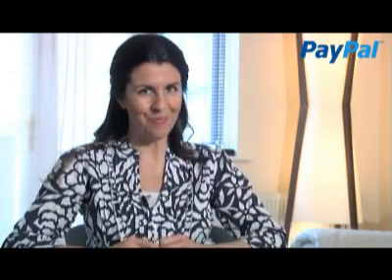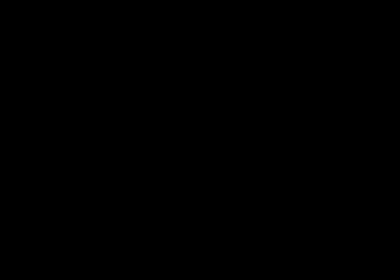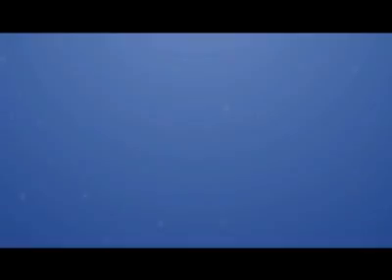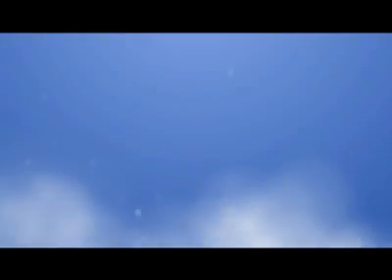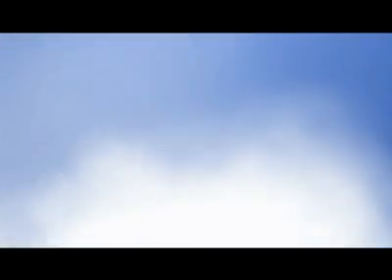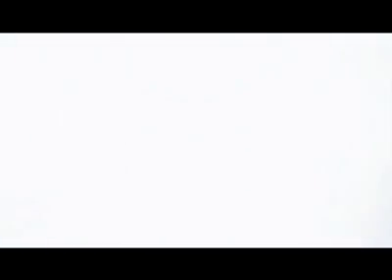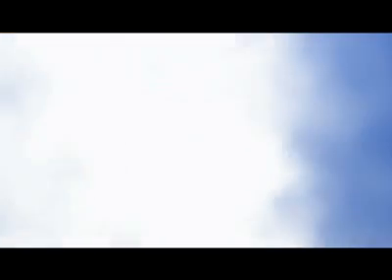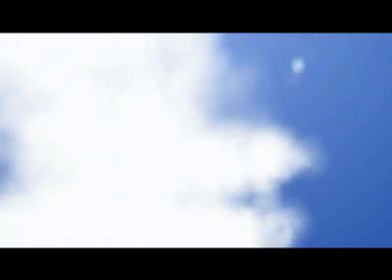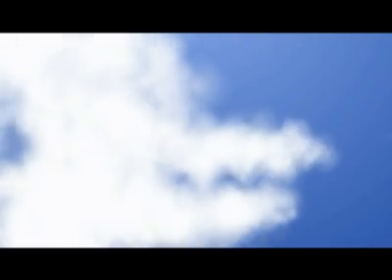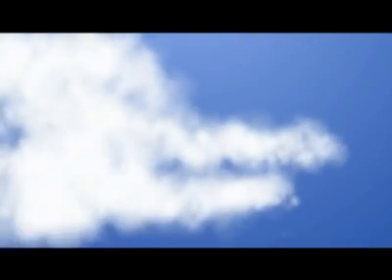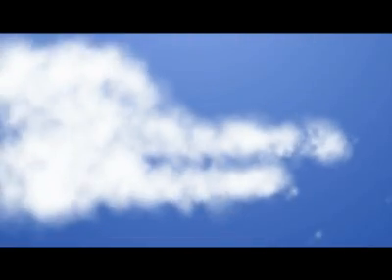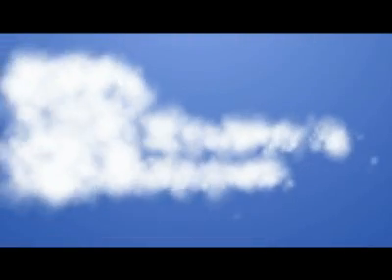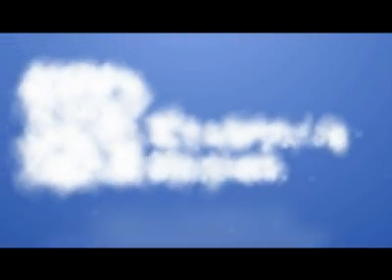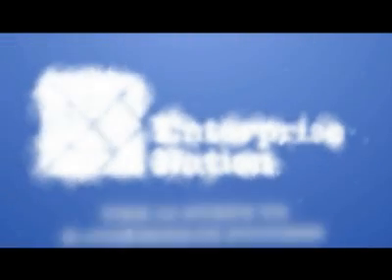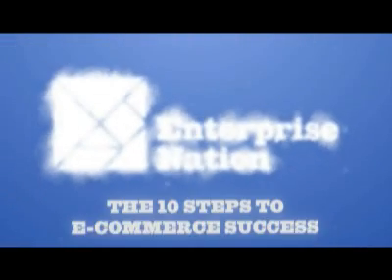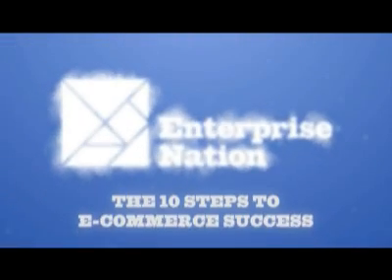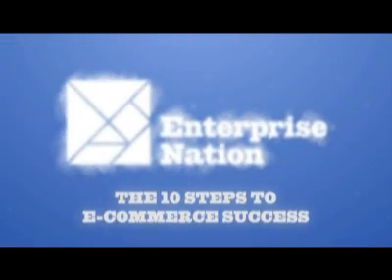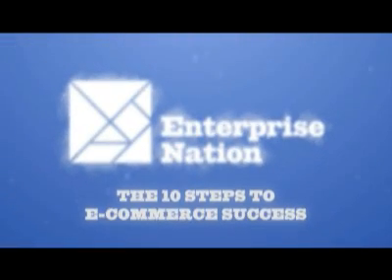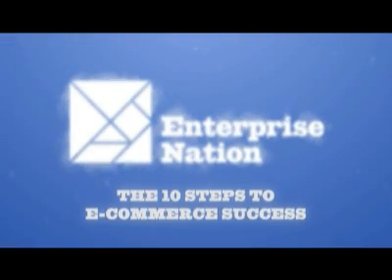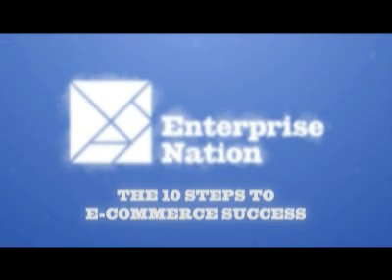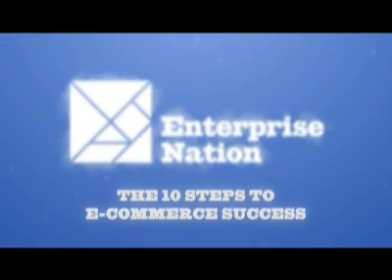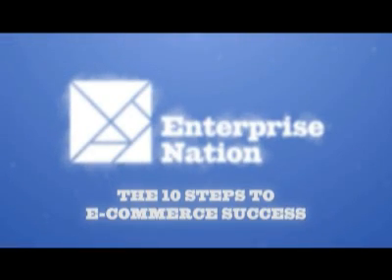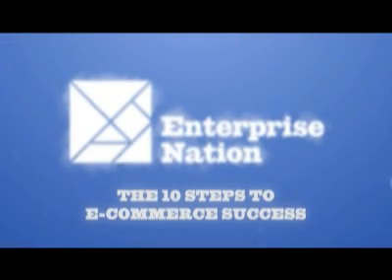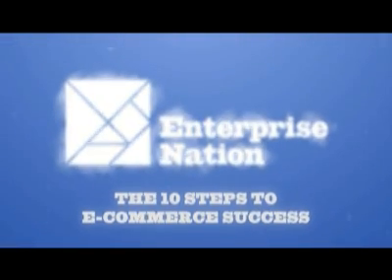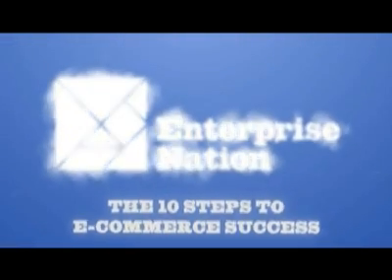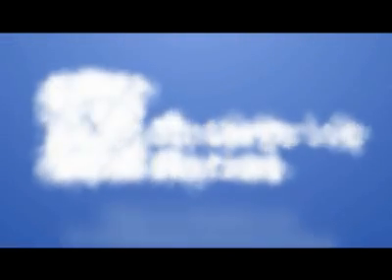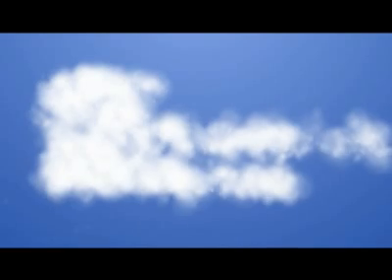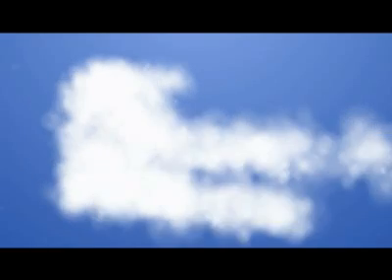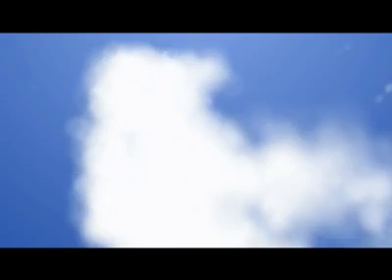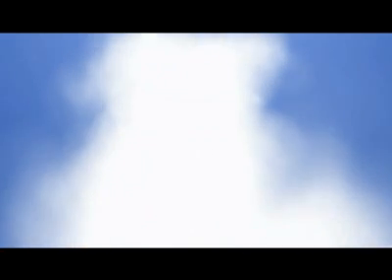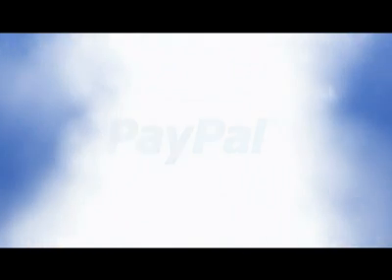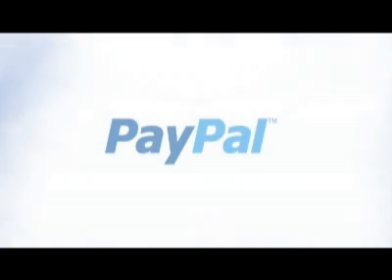The 10 Steps to Ecommerce Success is produced by Enterprise Nation in association with PayPal.